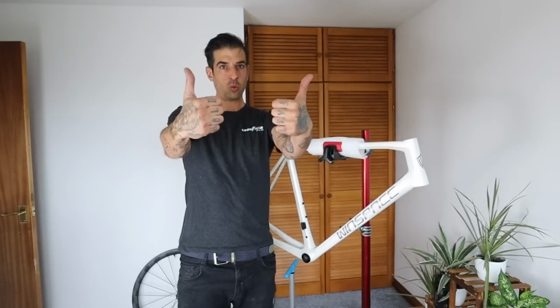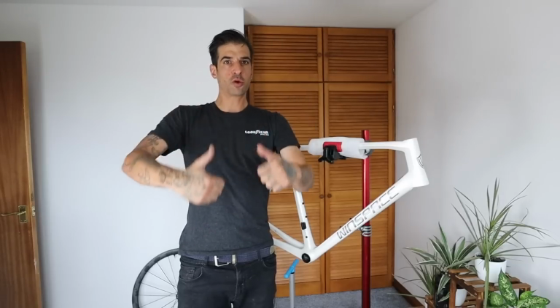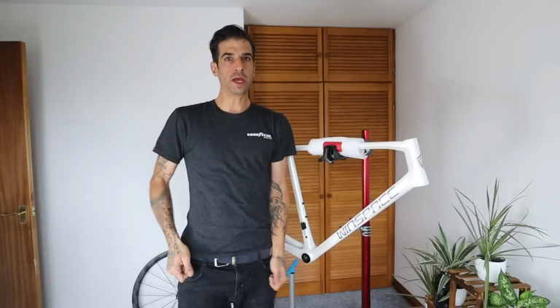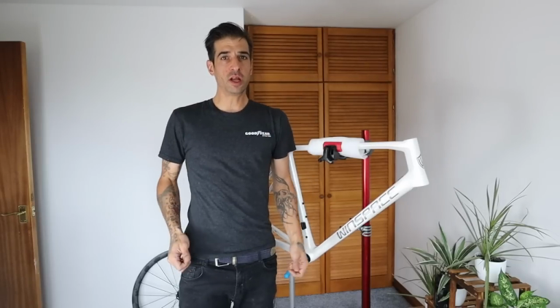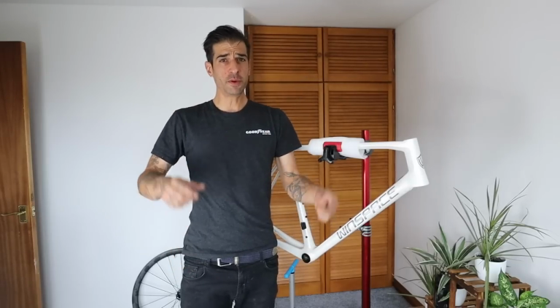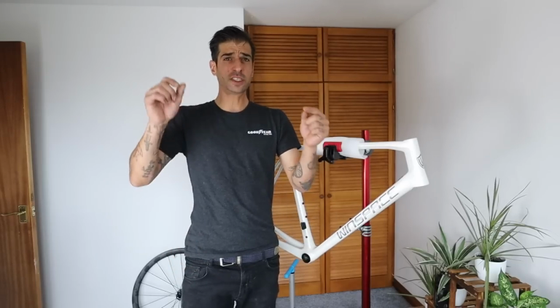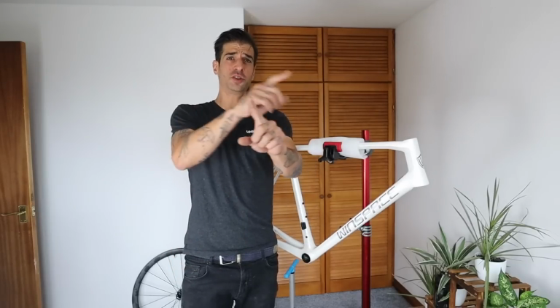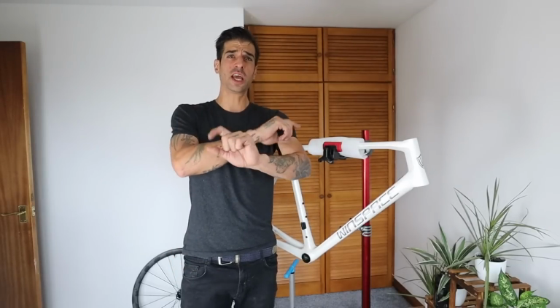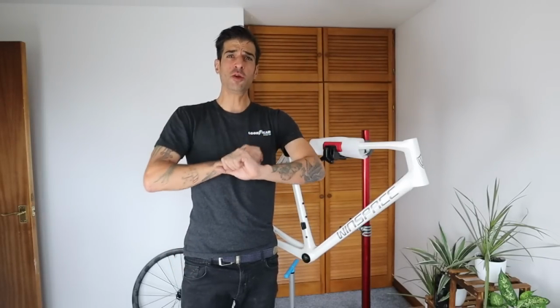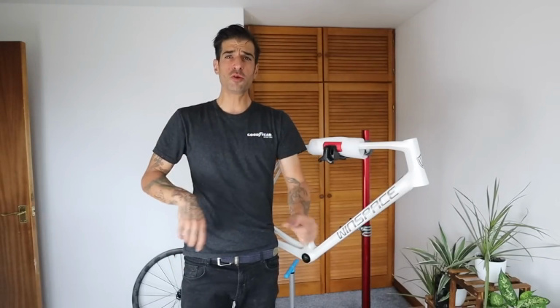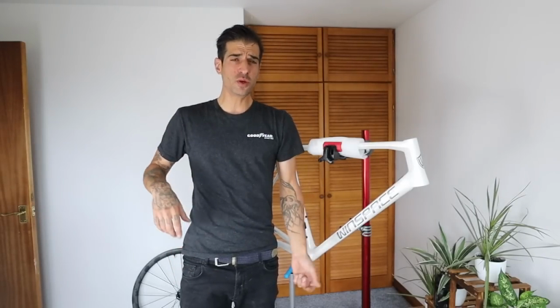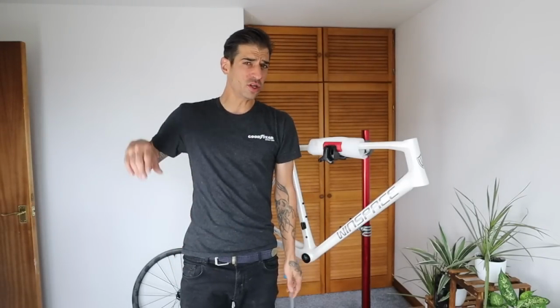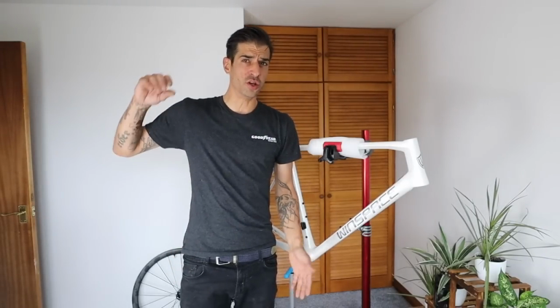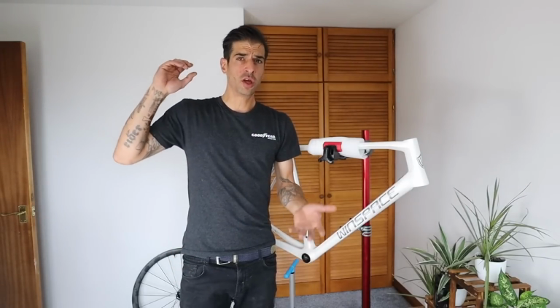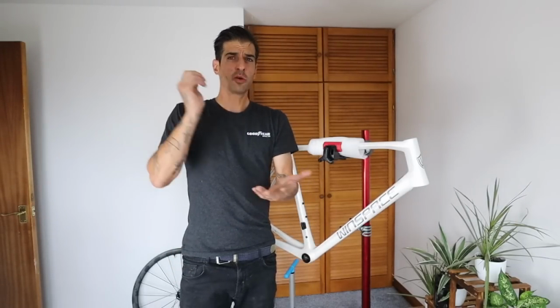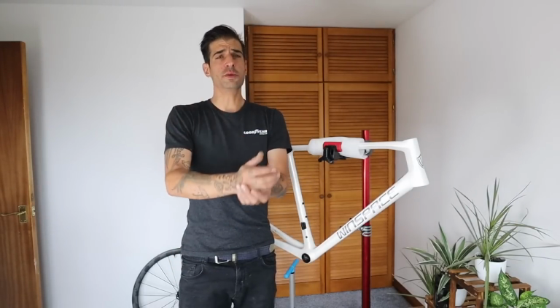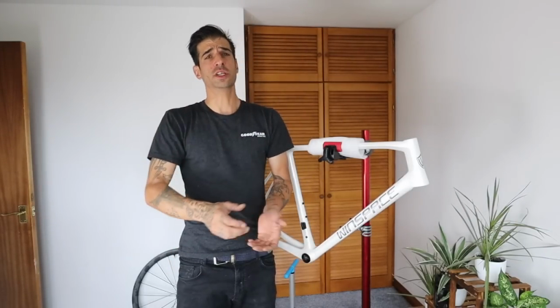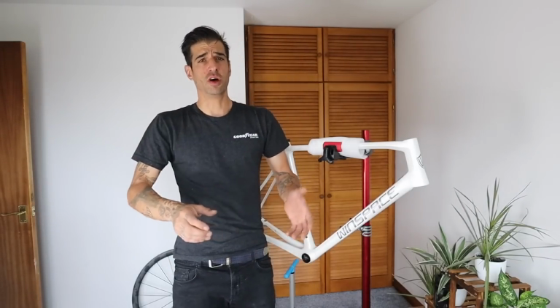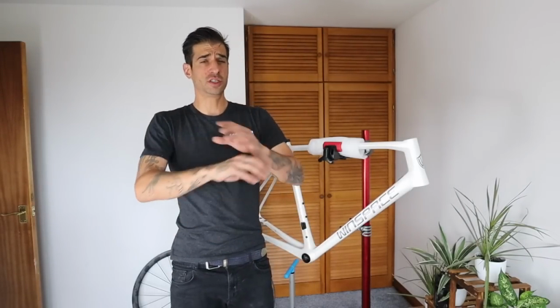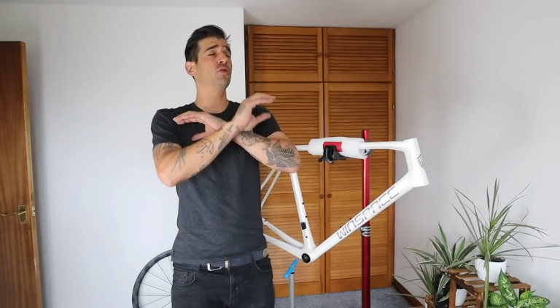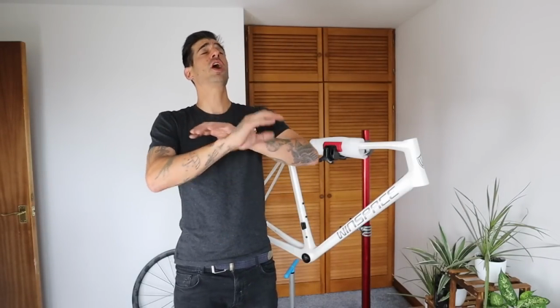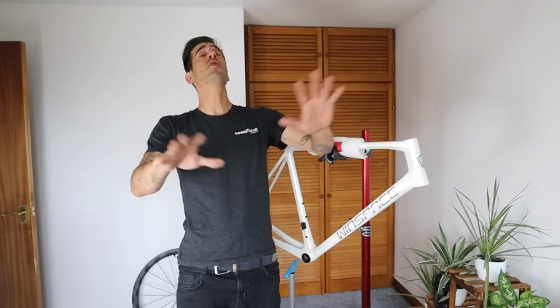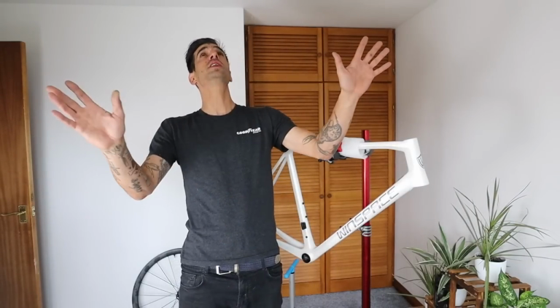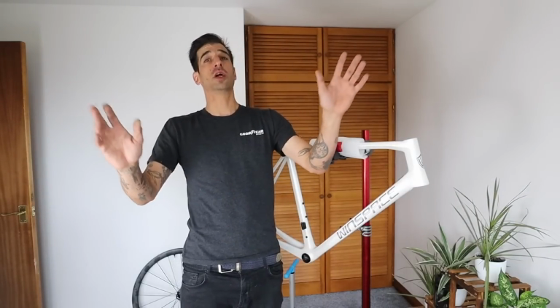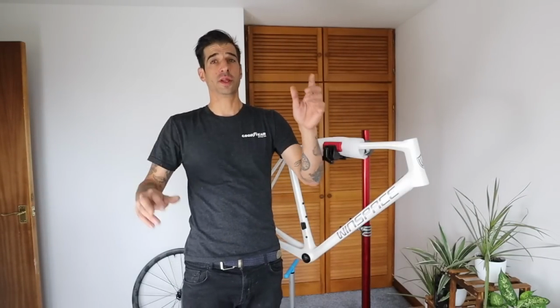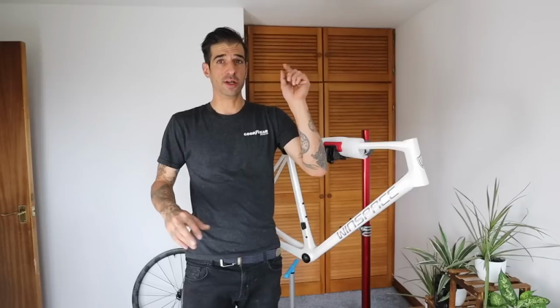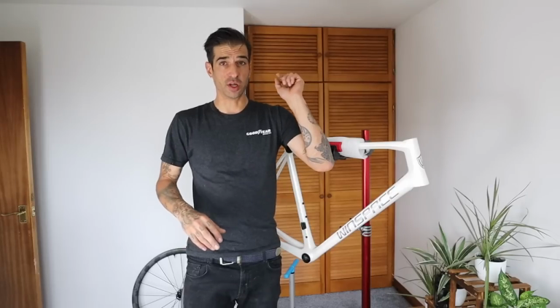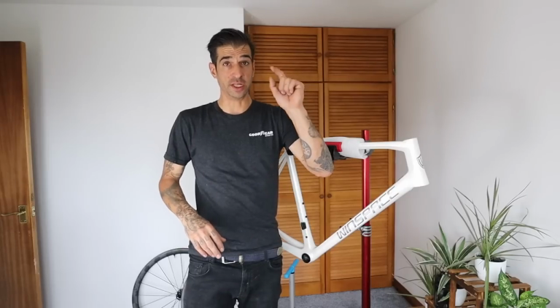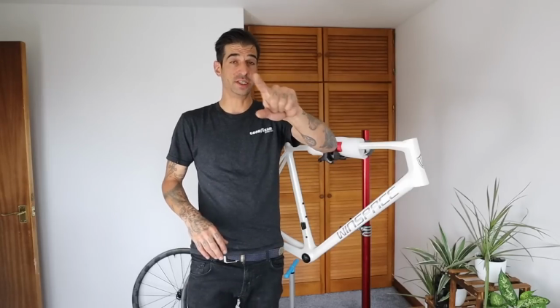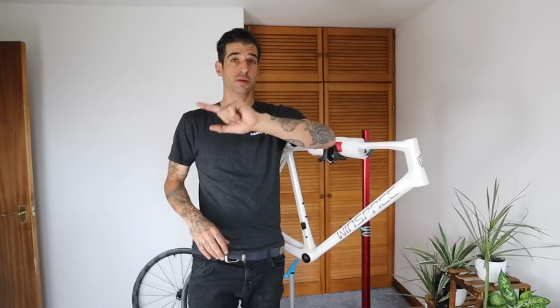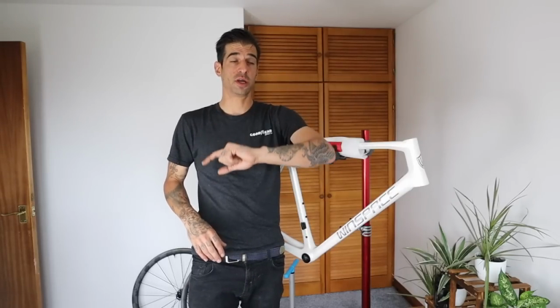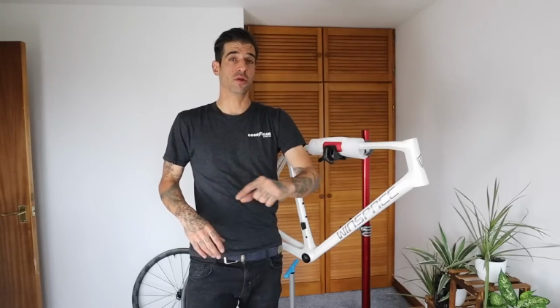Welcome back, you lovely bunch - thanks for tuning in again, I hope you're all doing good. I'm going to be honest, I just recorded a whole intro then realized I didn't actually turn the mic on. Genius.